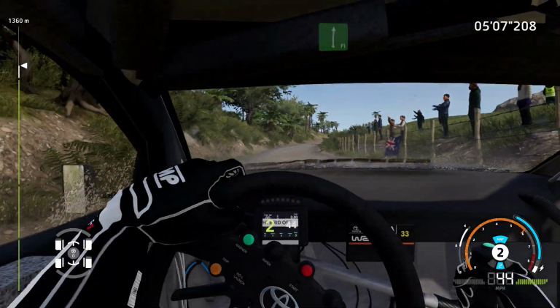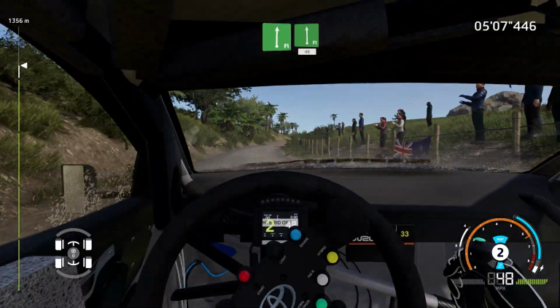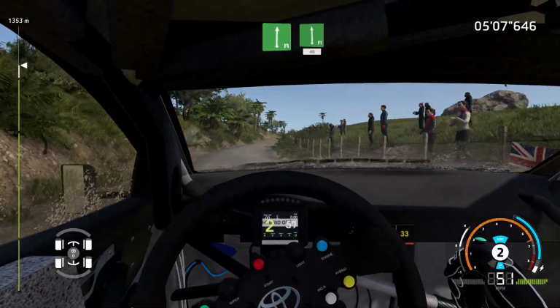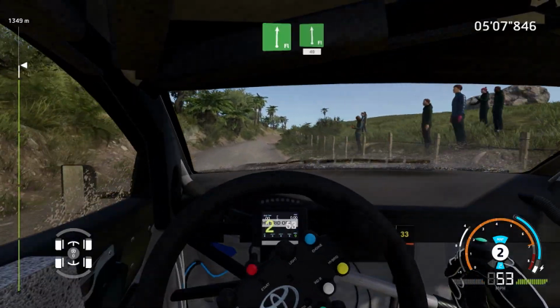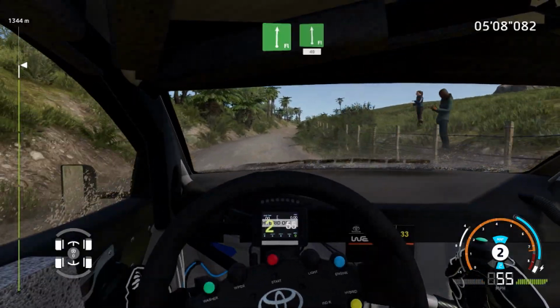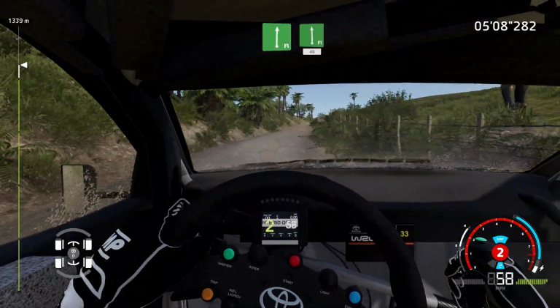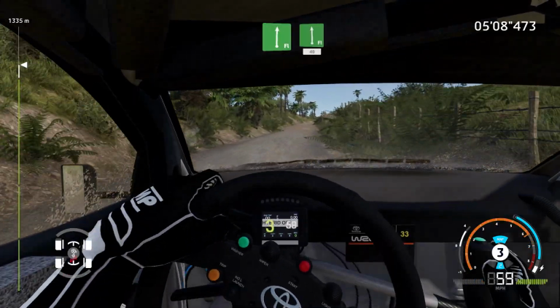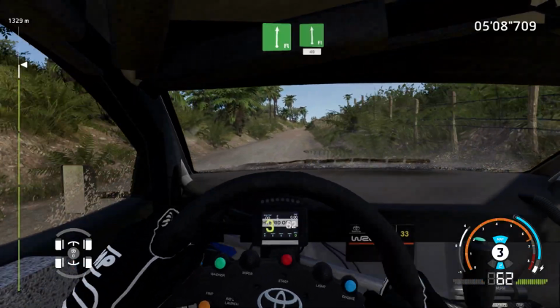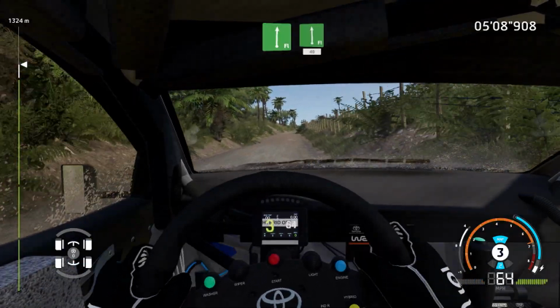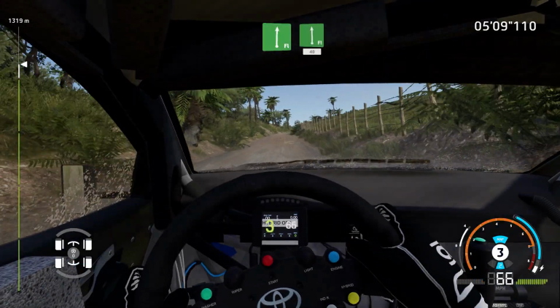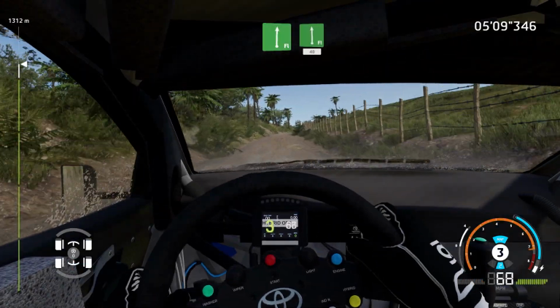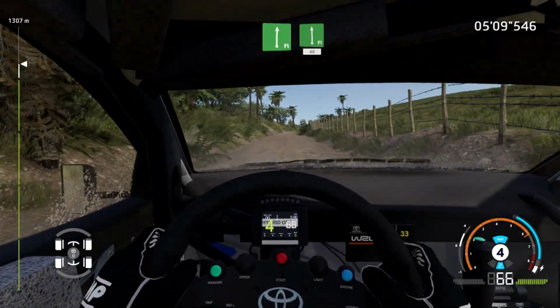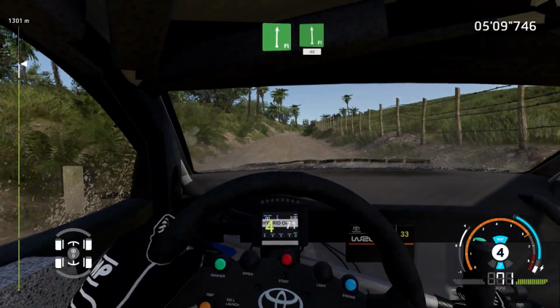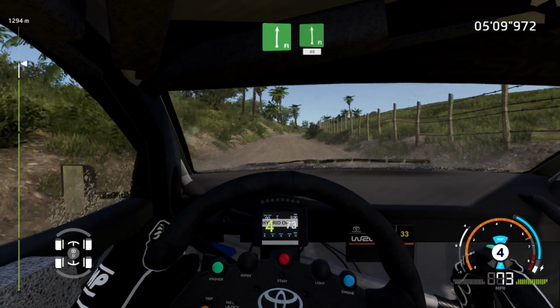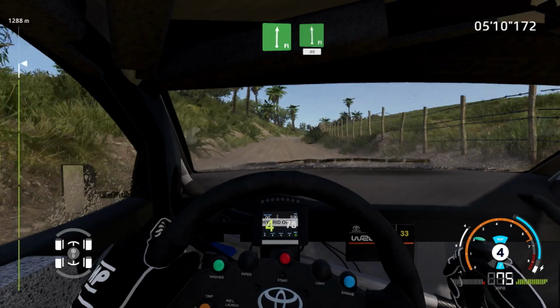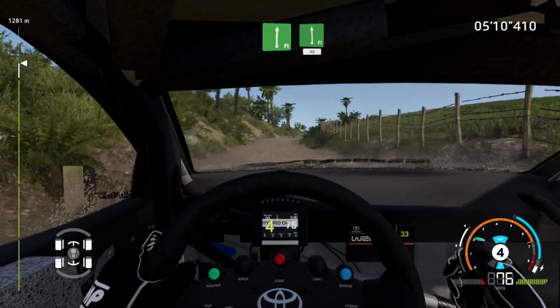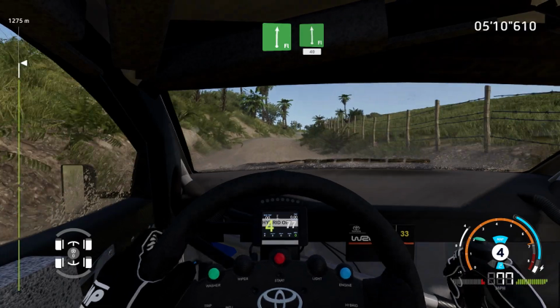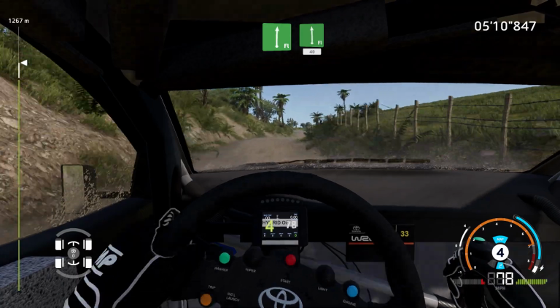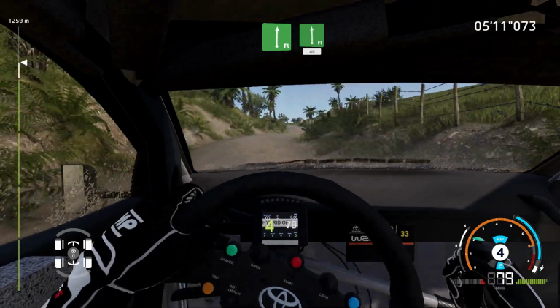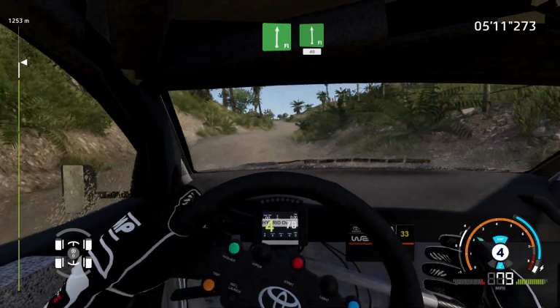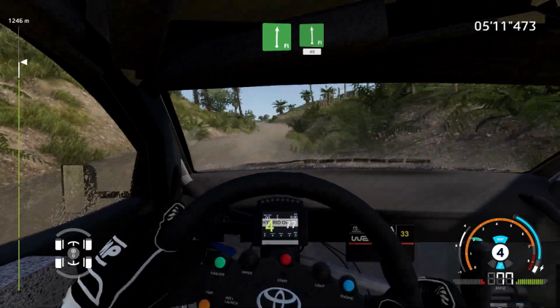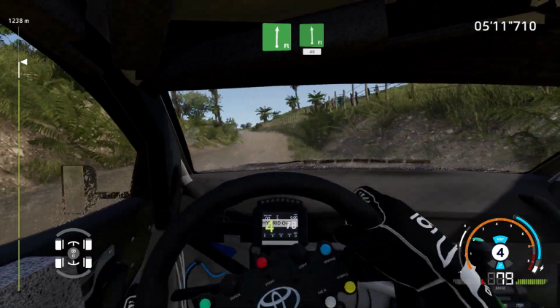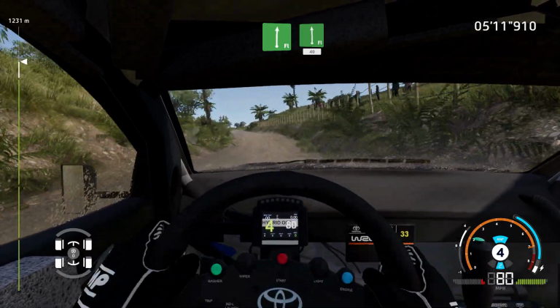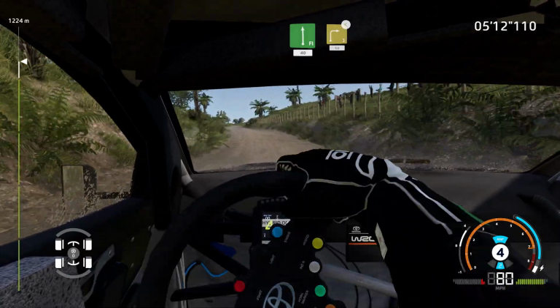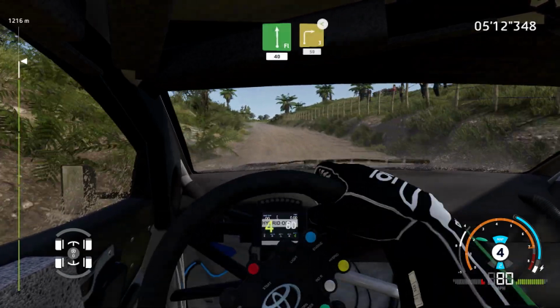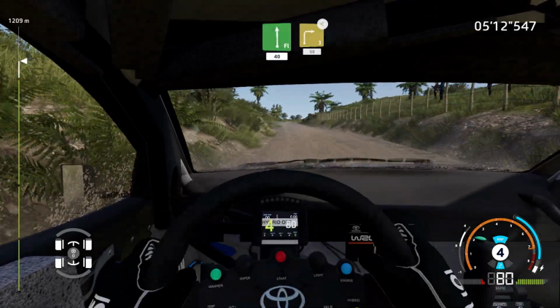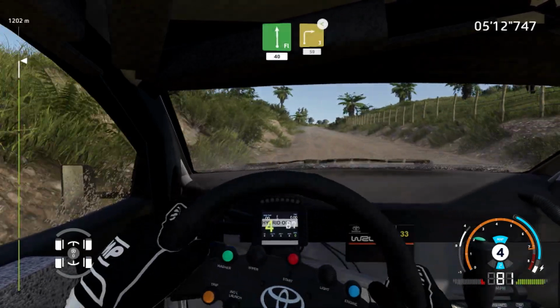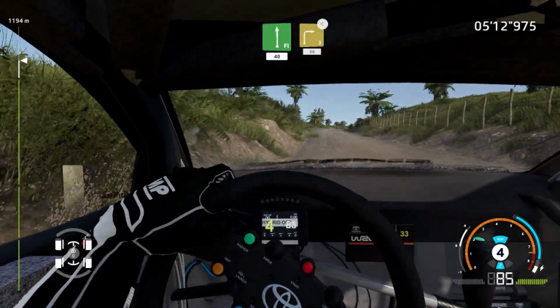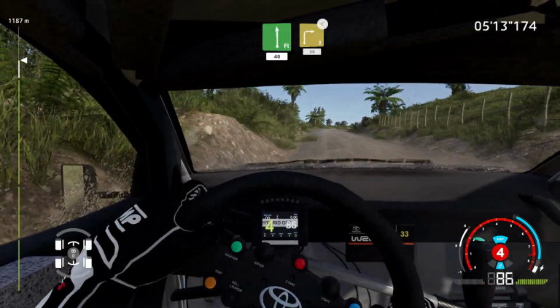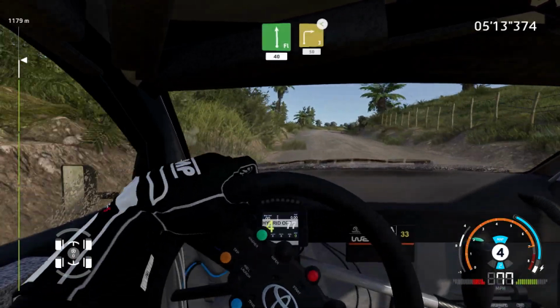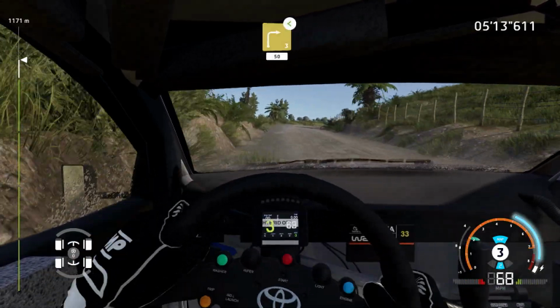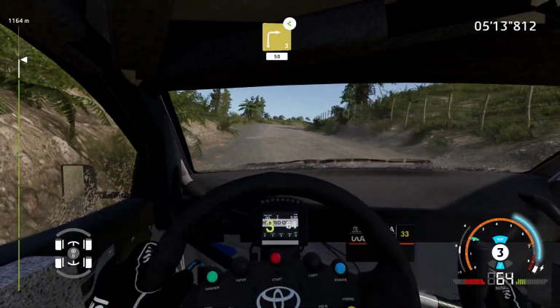Flat right, into flat left, 40. Right 3, open long, 50.